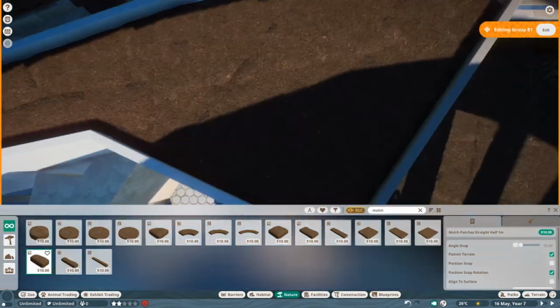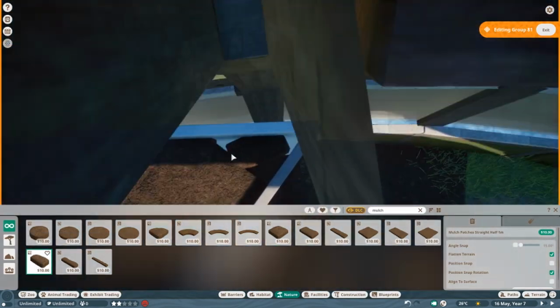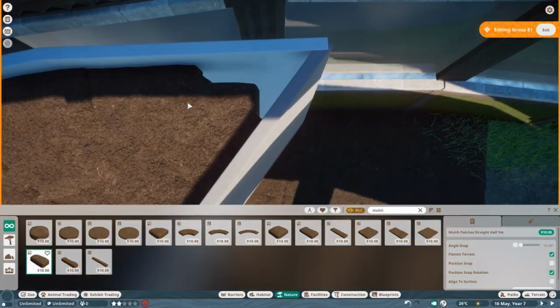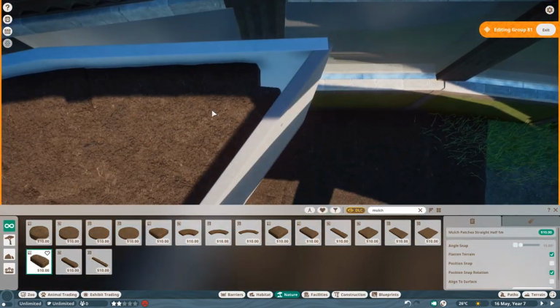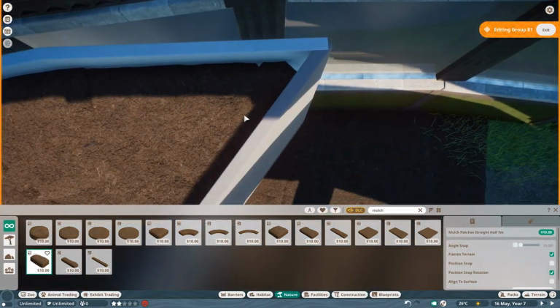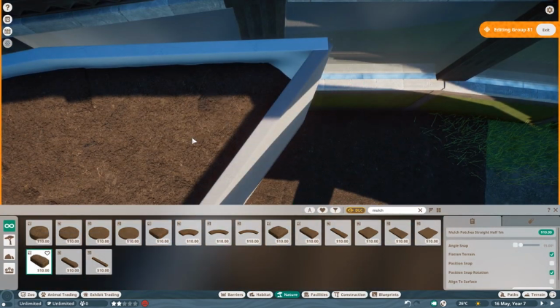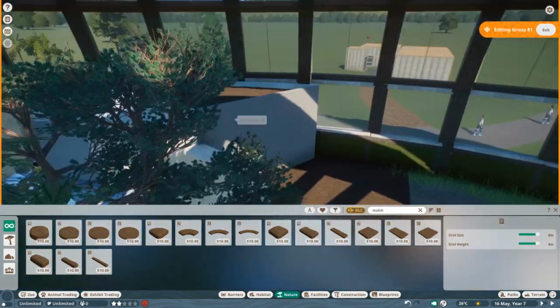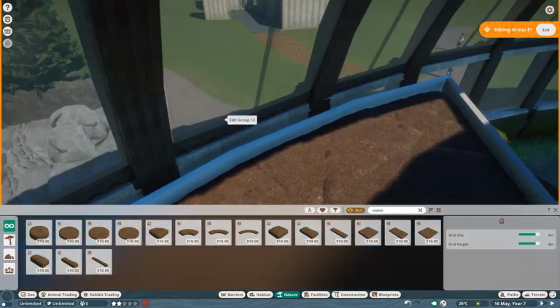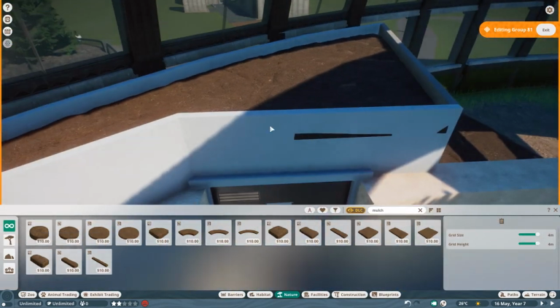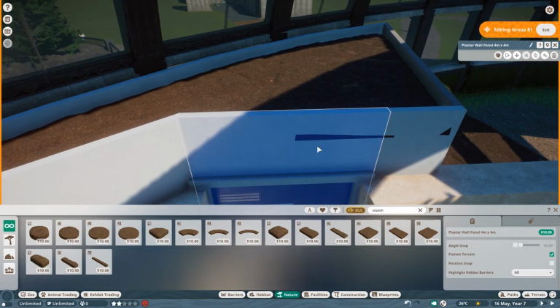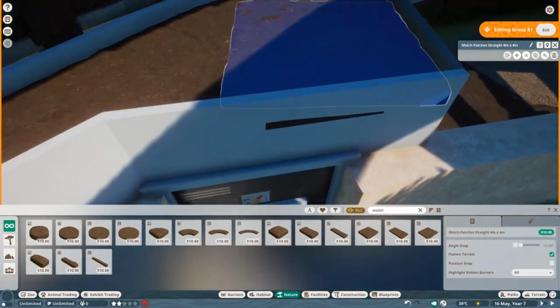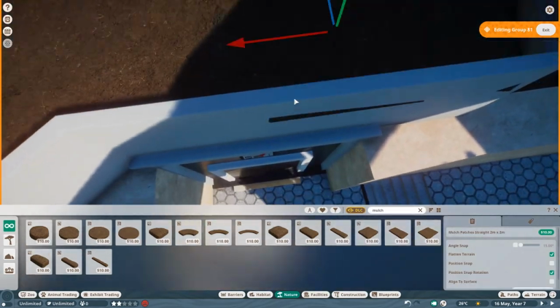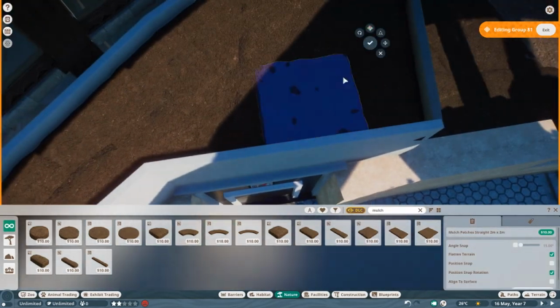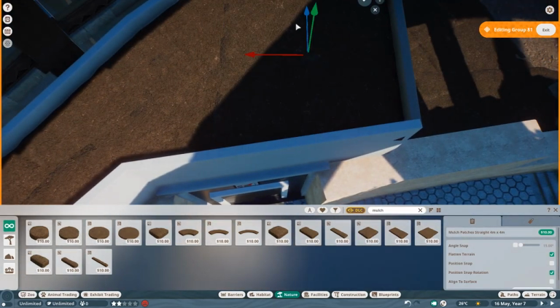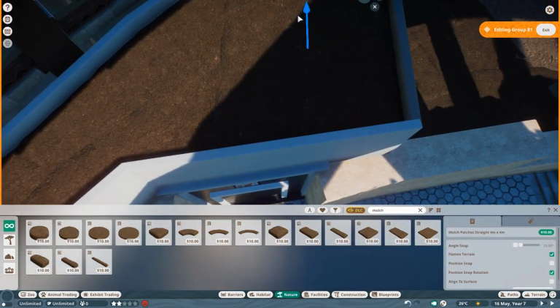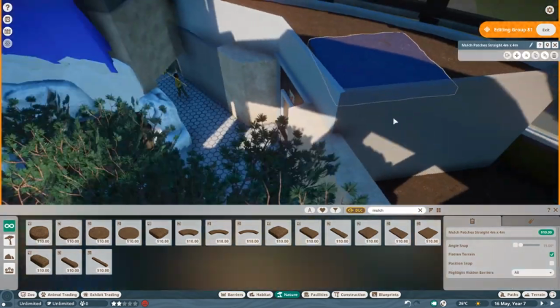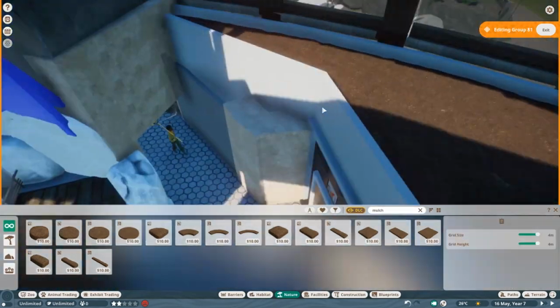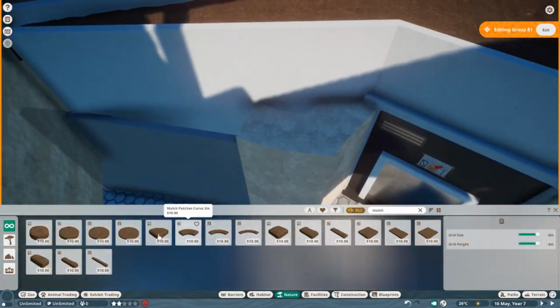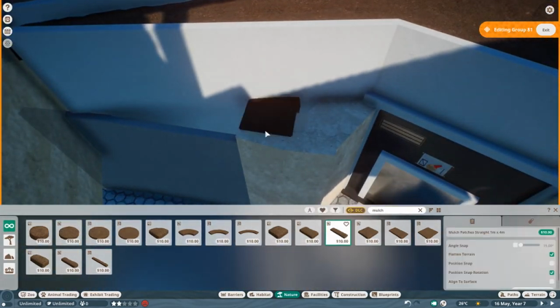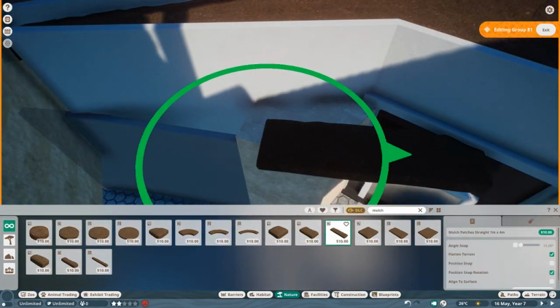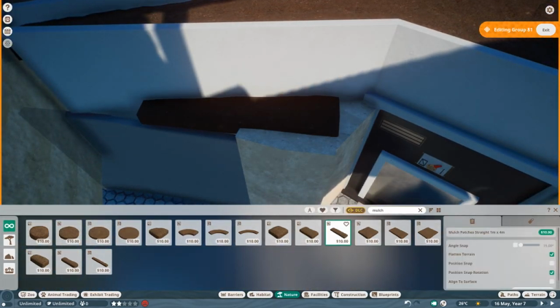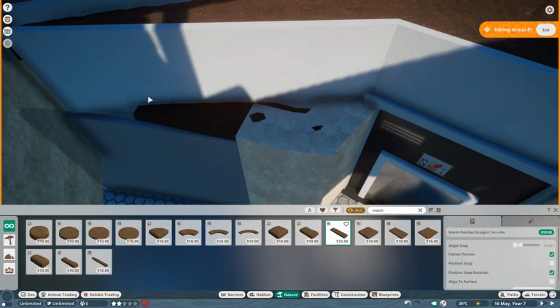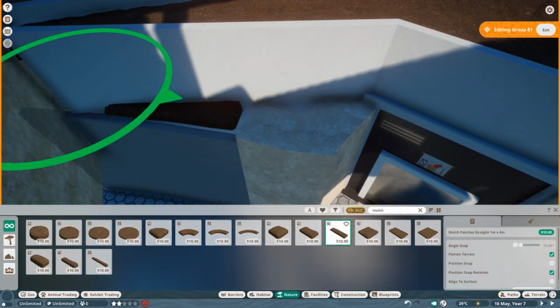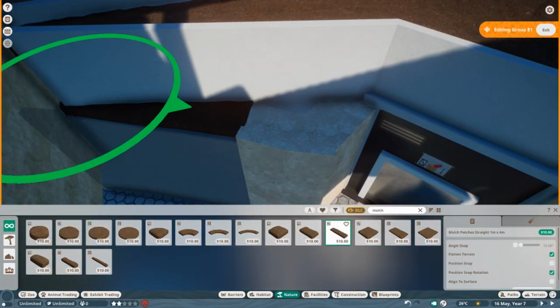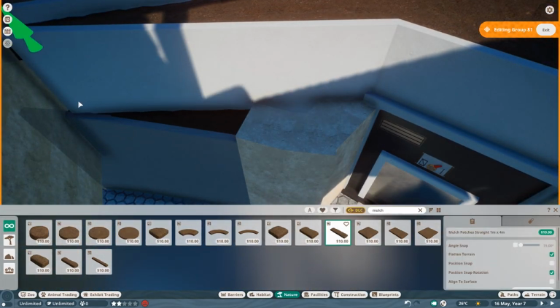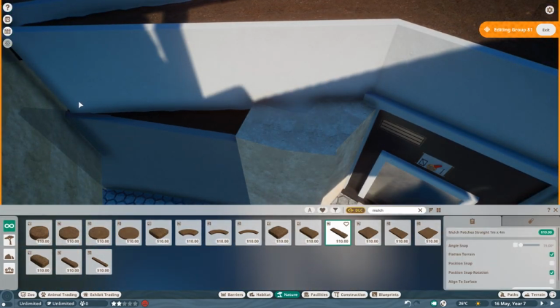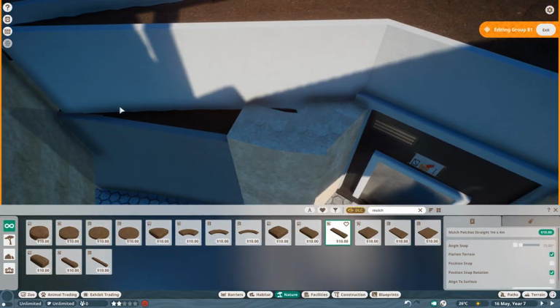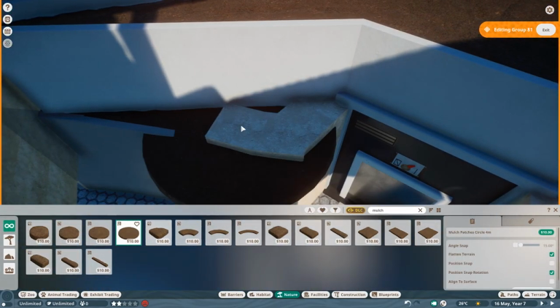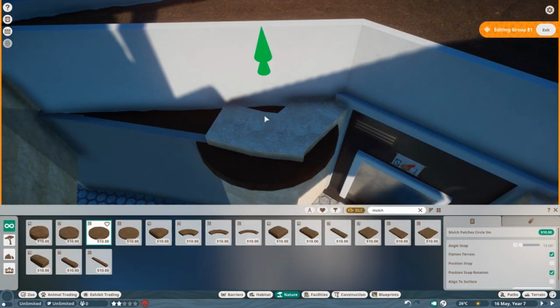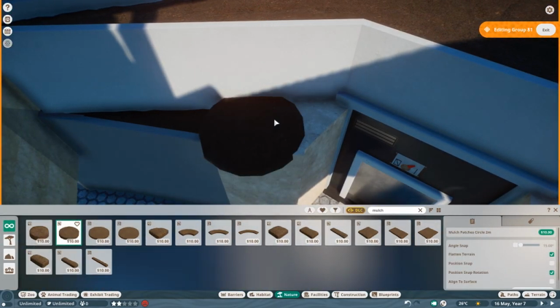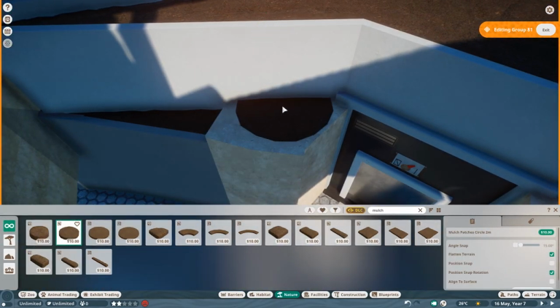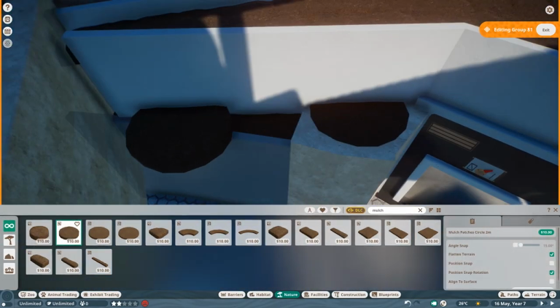Which I think is pretty cool and brings in a little bit of variation to the build.